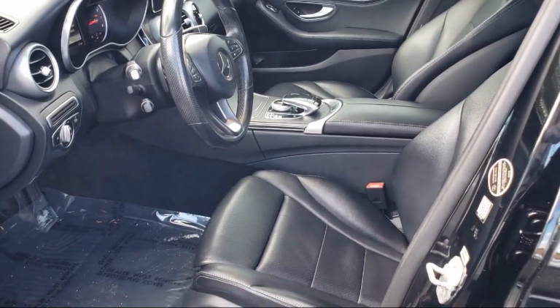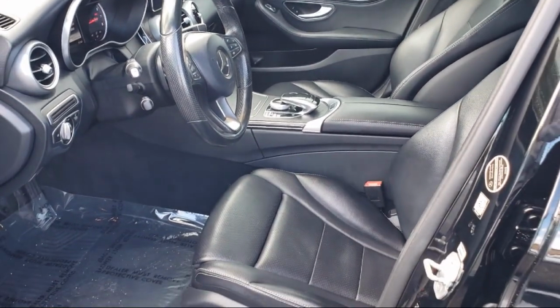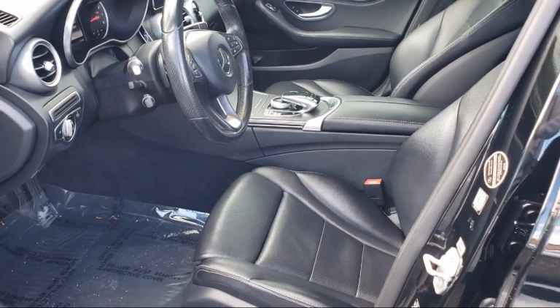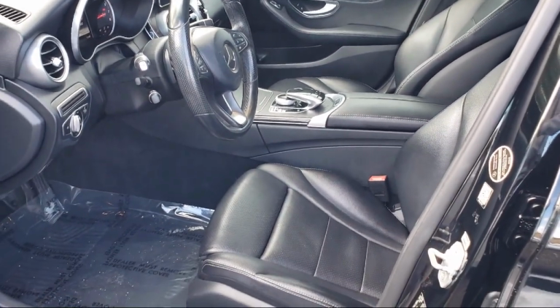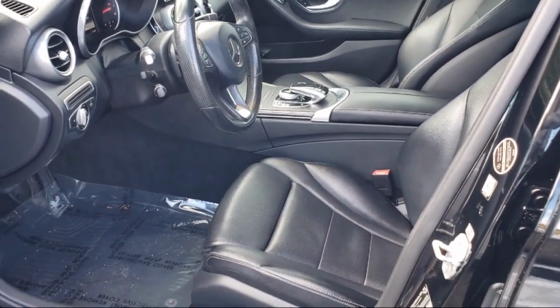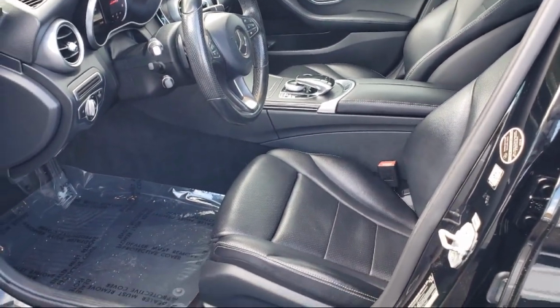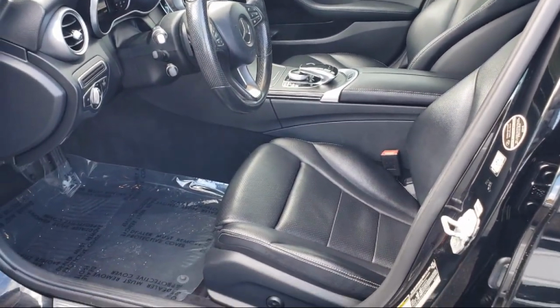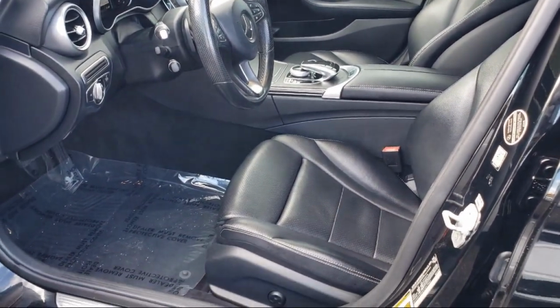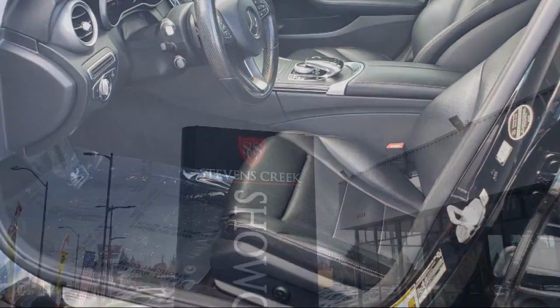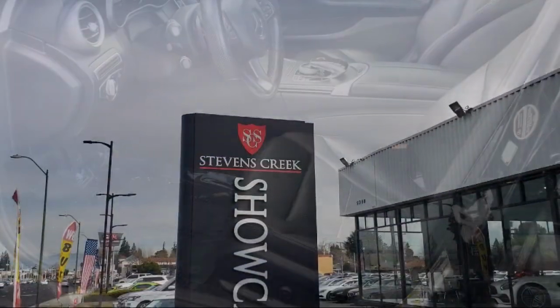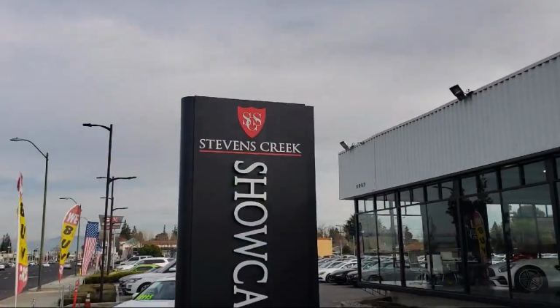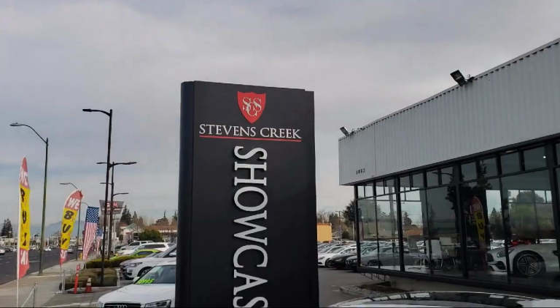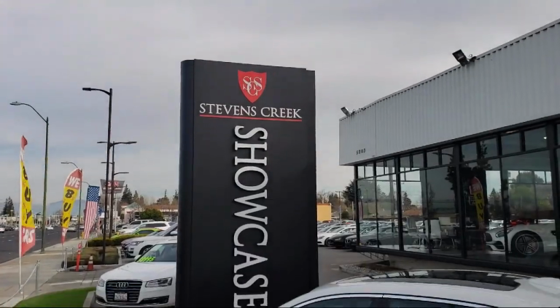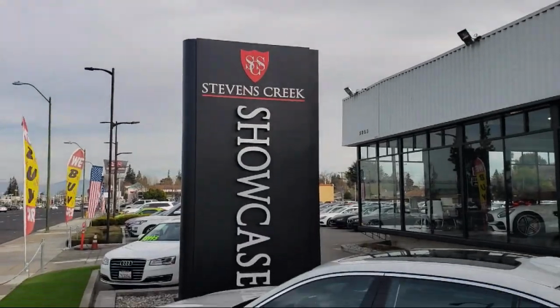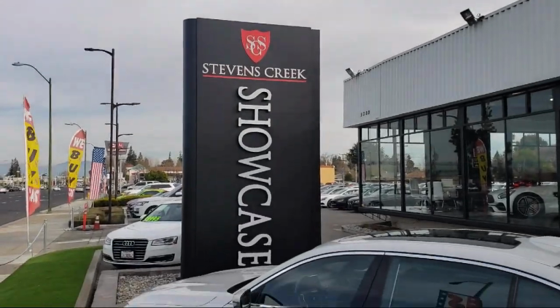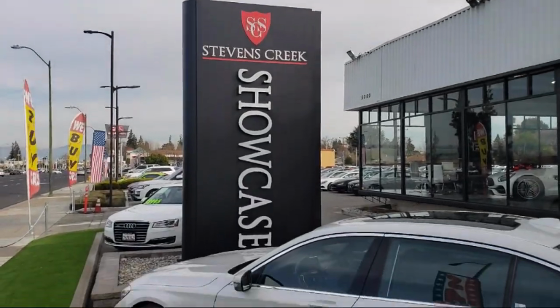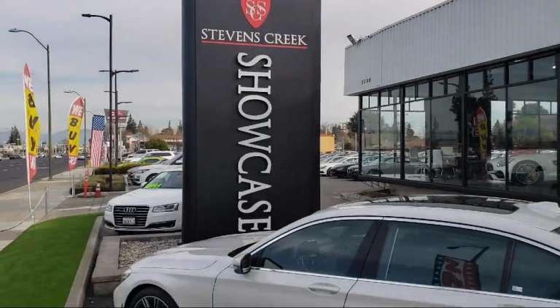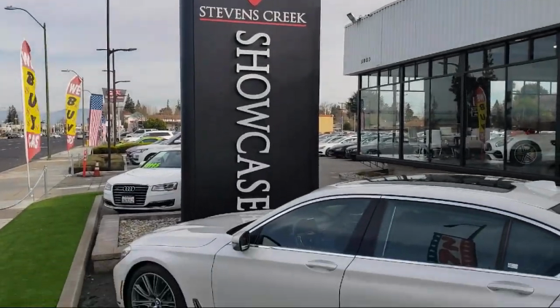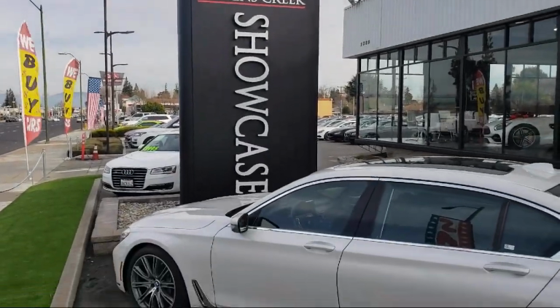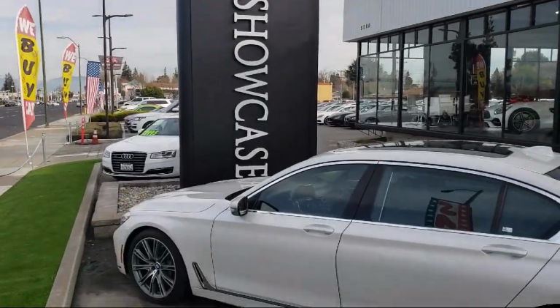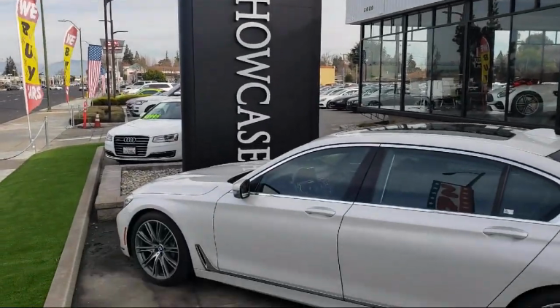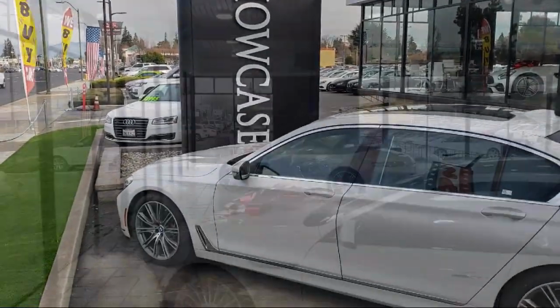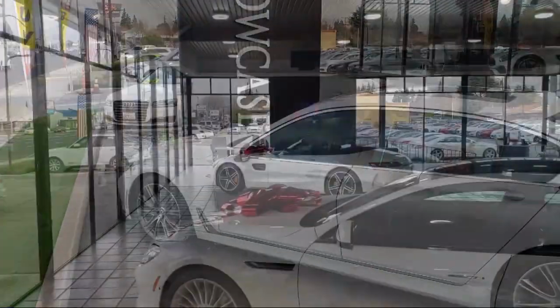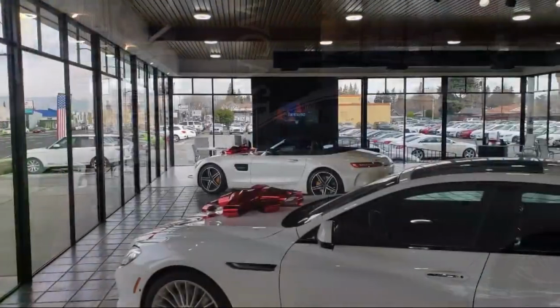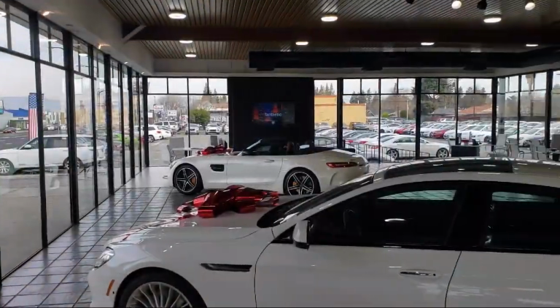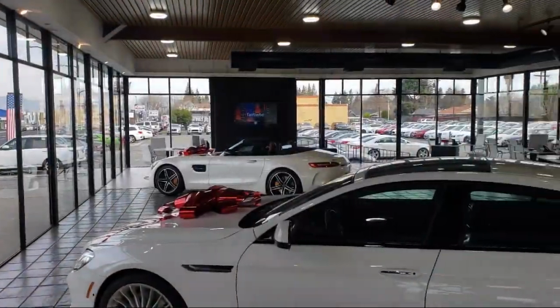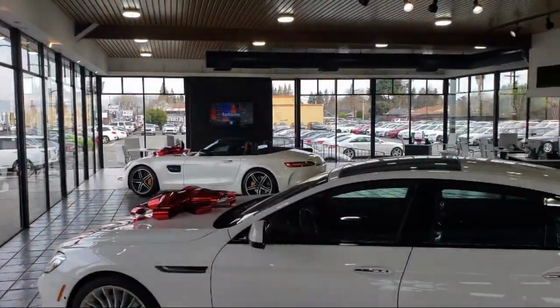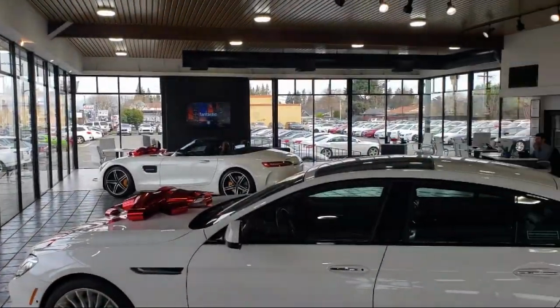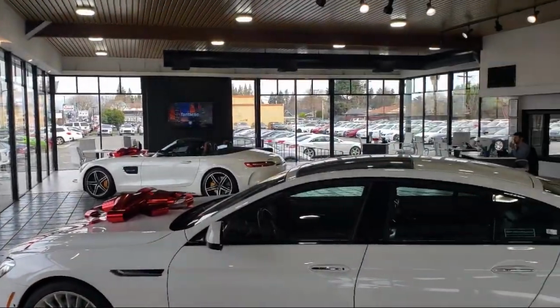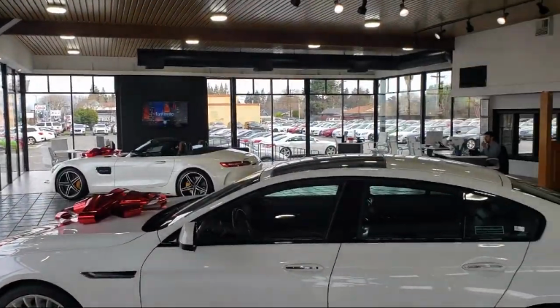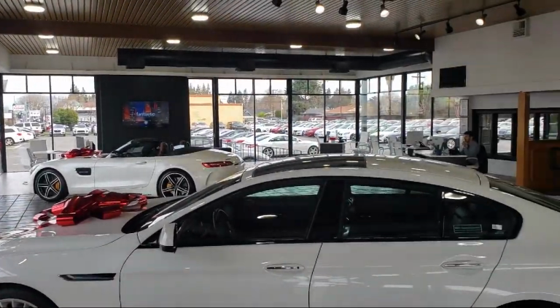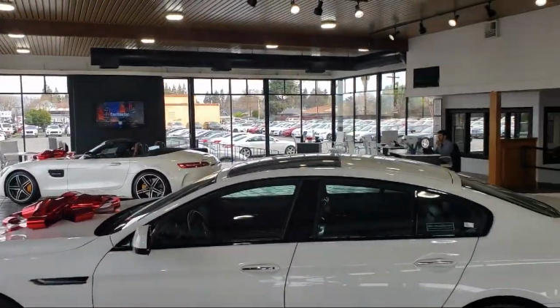Stevens Creek Showcase is located at 5080 Stevens Creek Boulevard, just off the 280 freeway at Lawrence Expressway in San Jose.